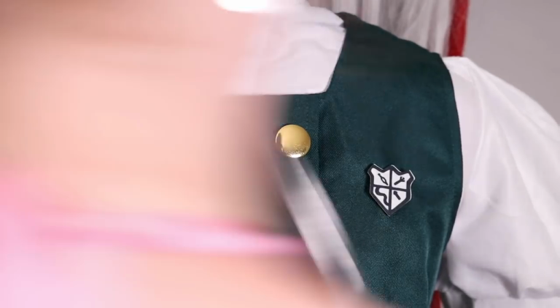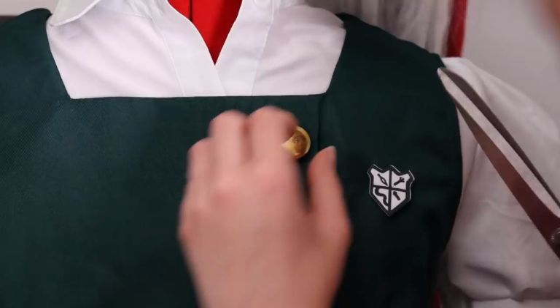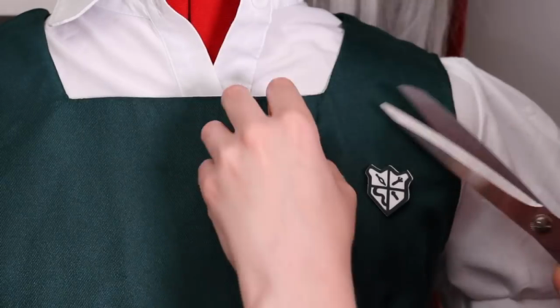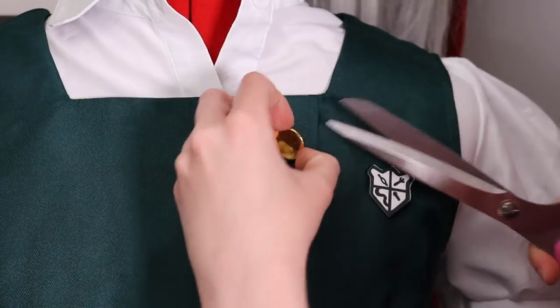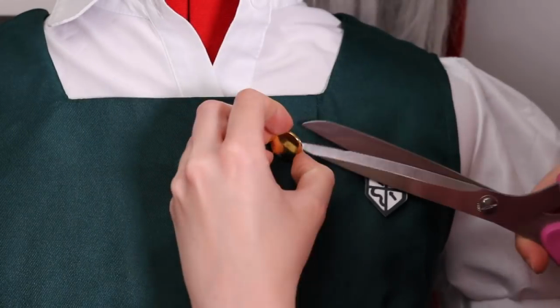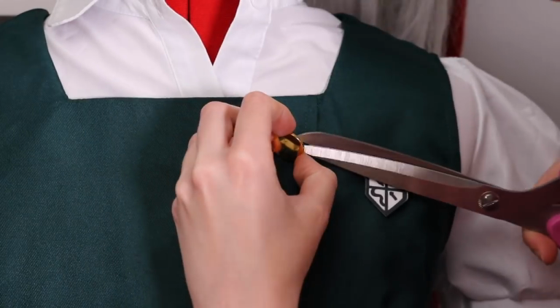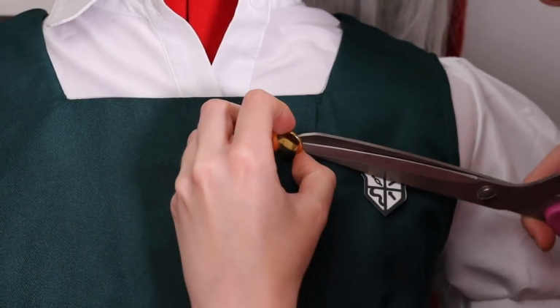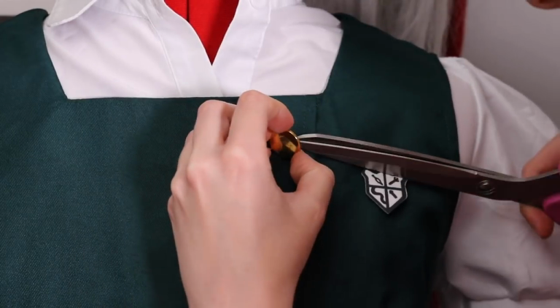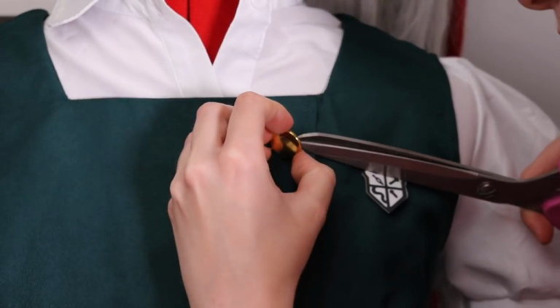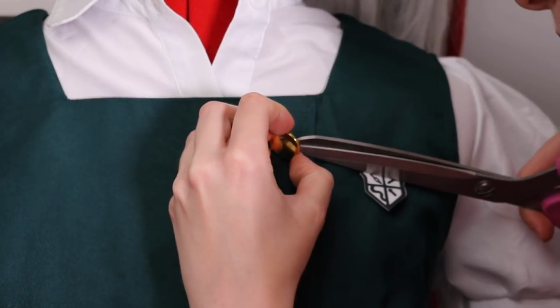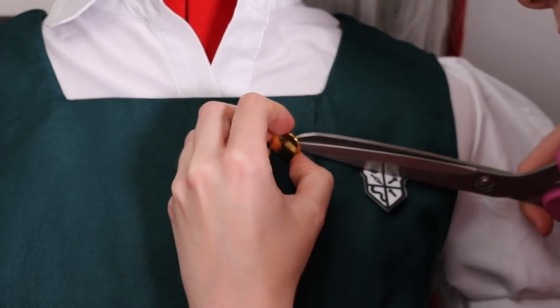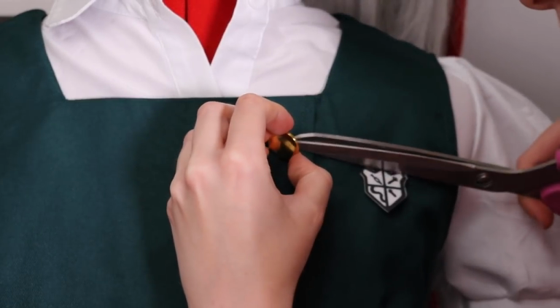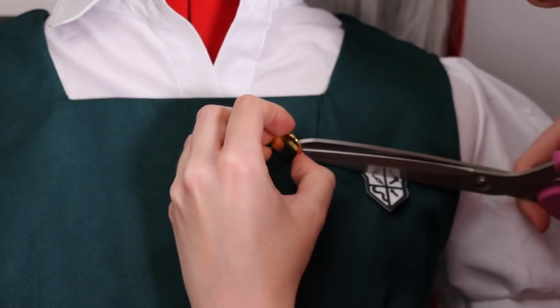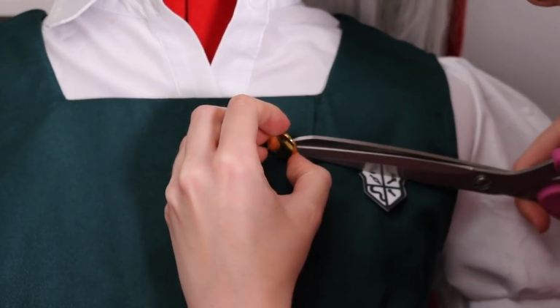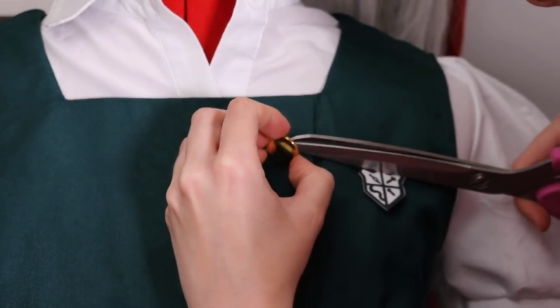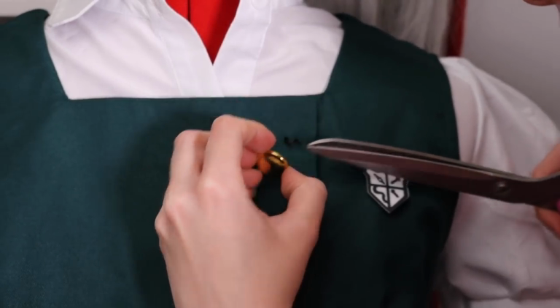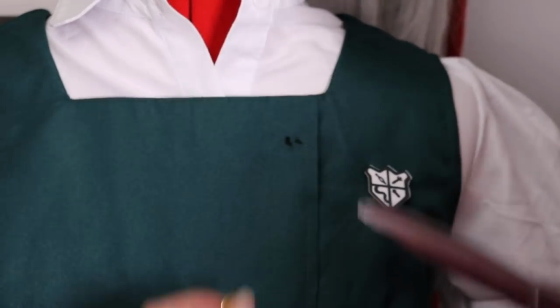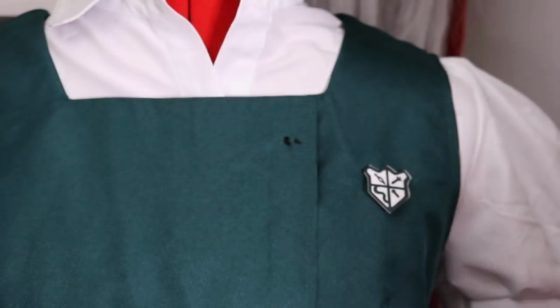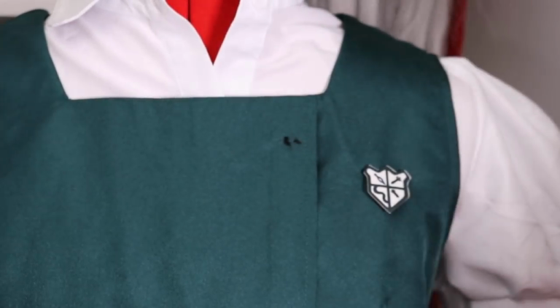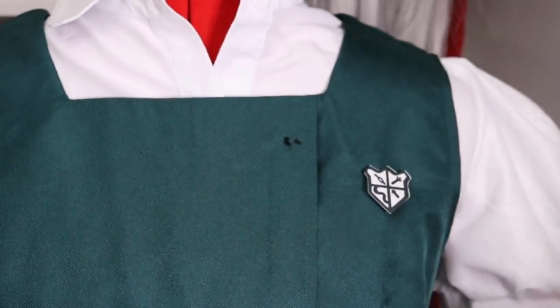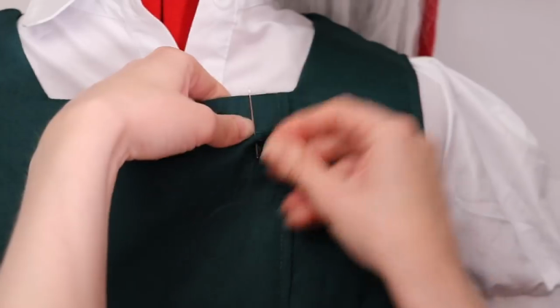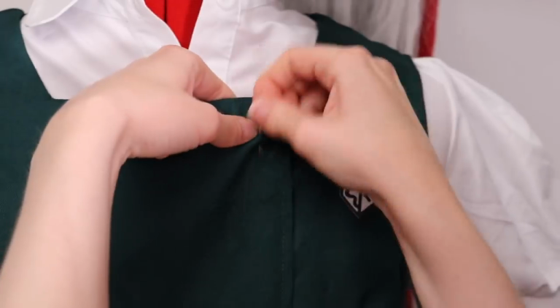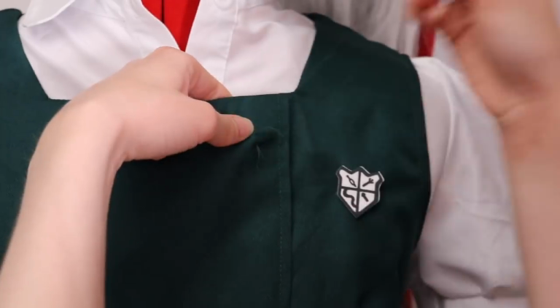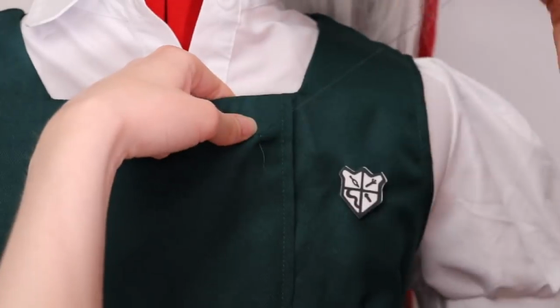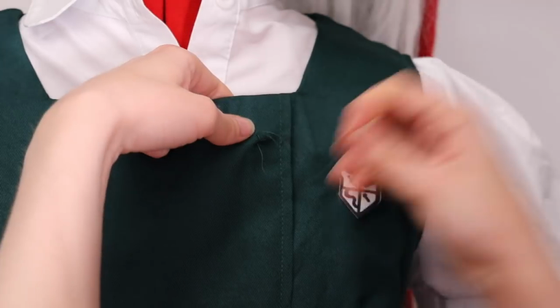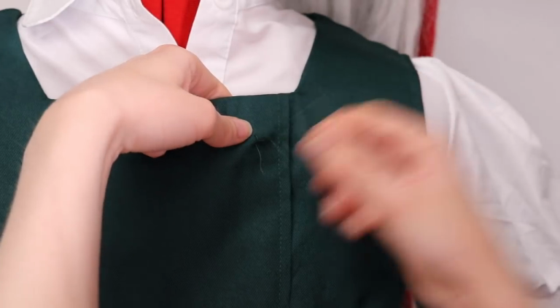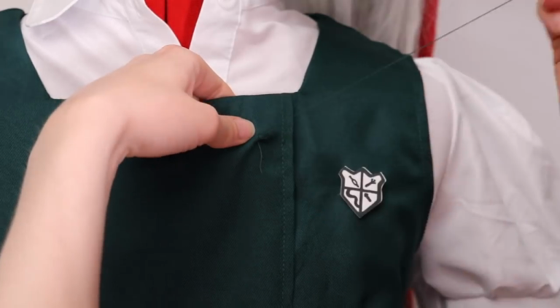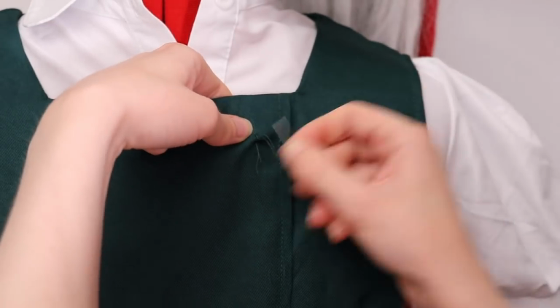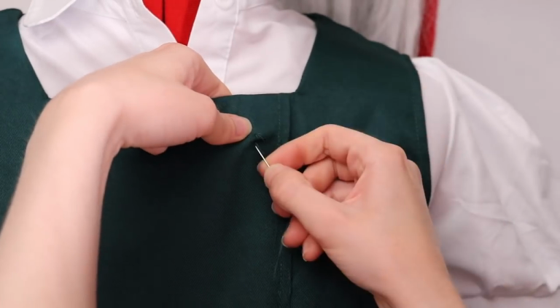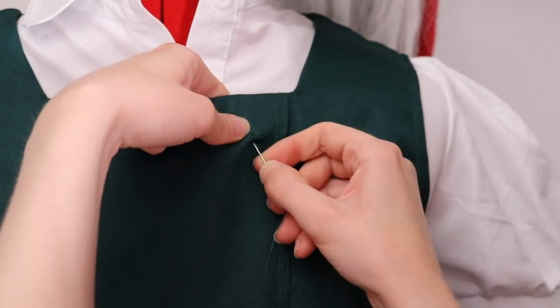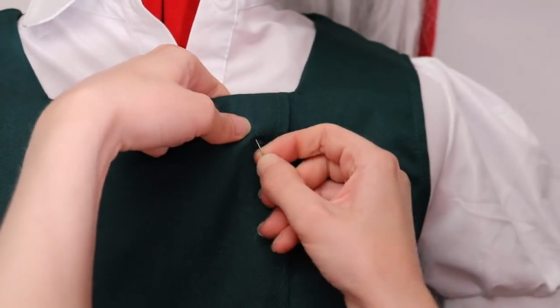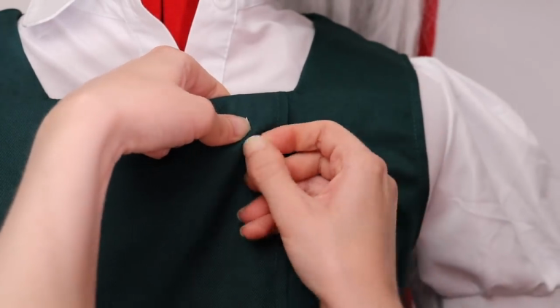Then I went and sewed the new button on. This obviously doesn't really need much narration — it's pretty straightforward.